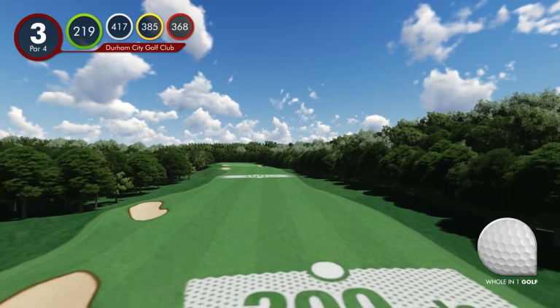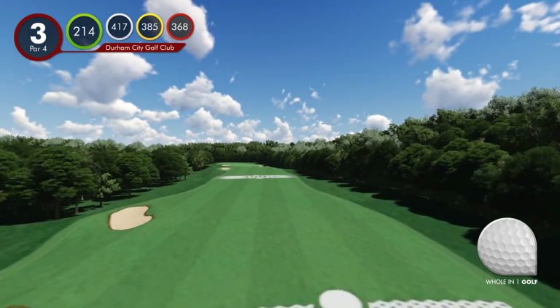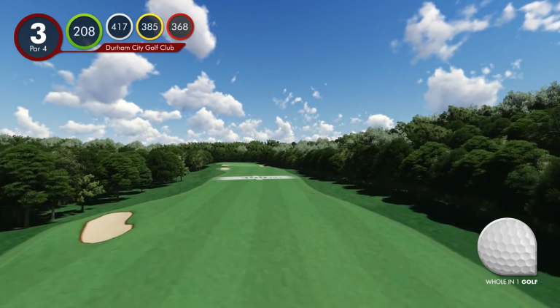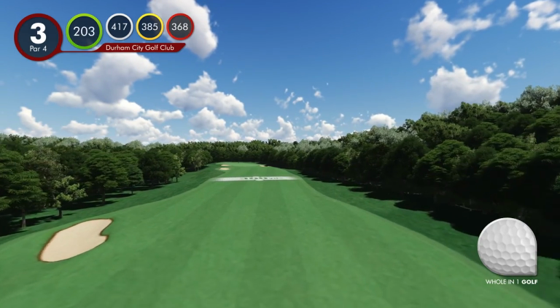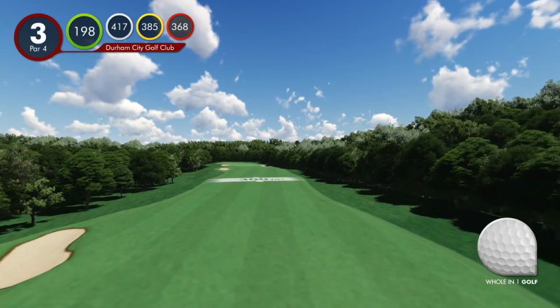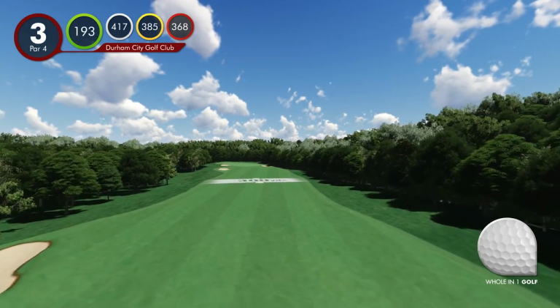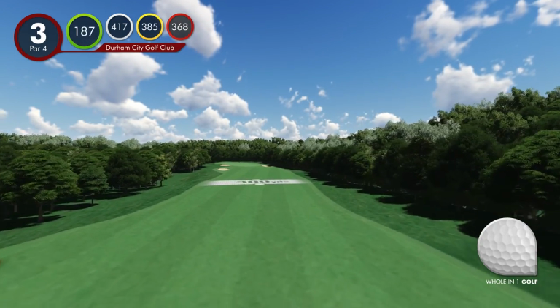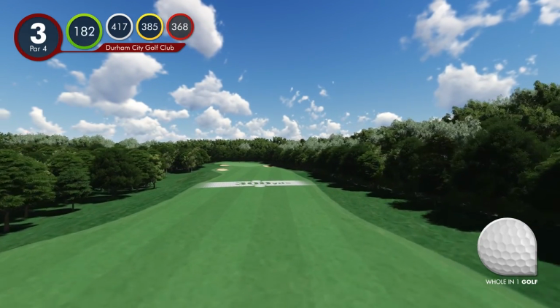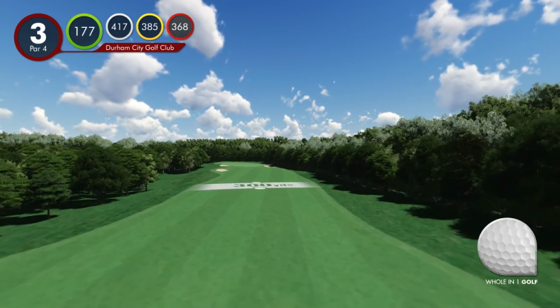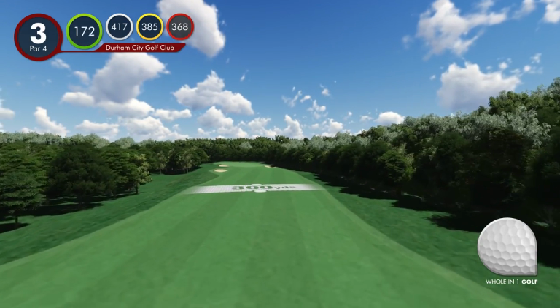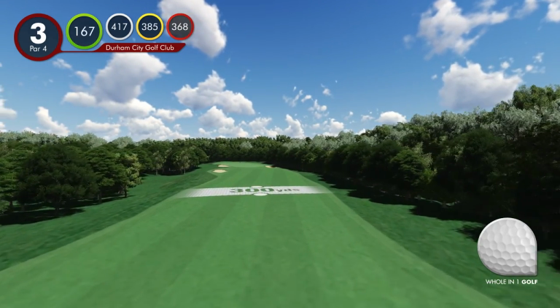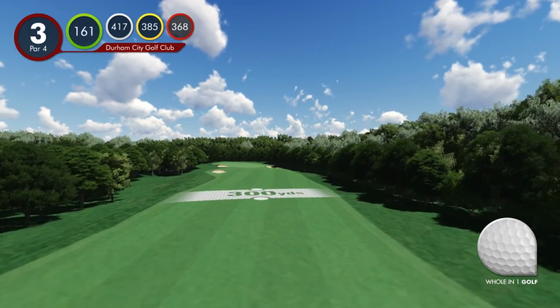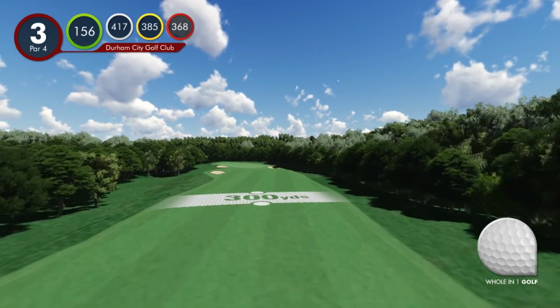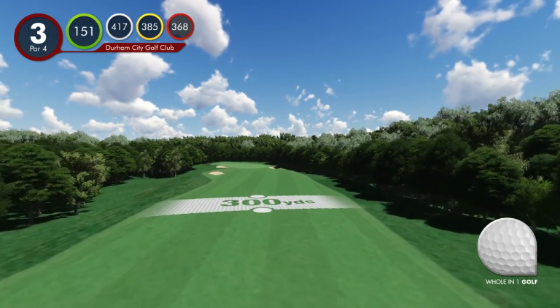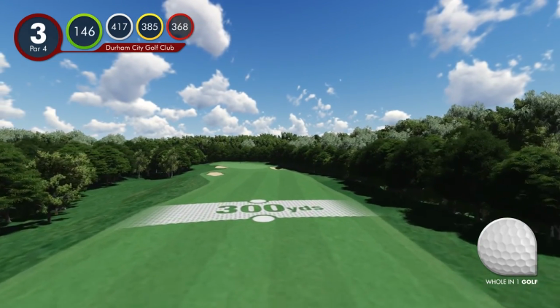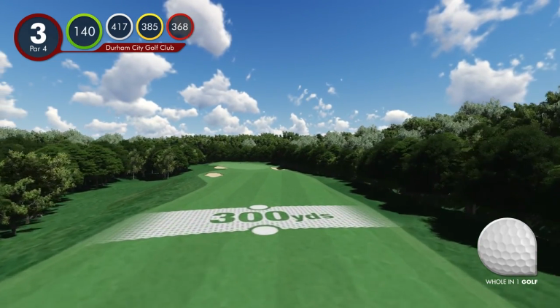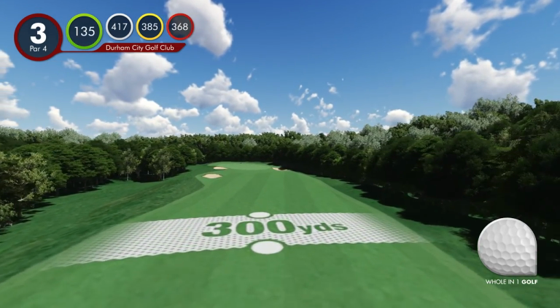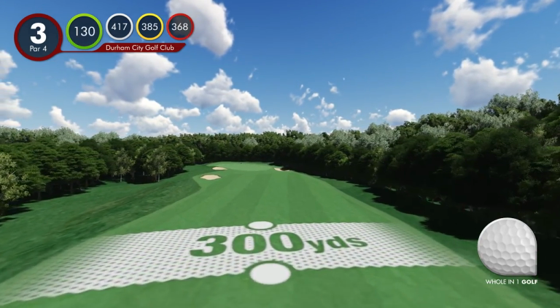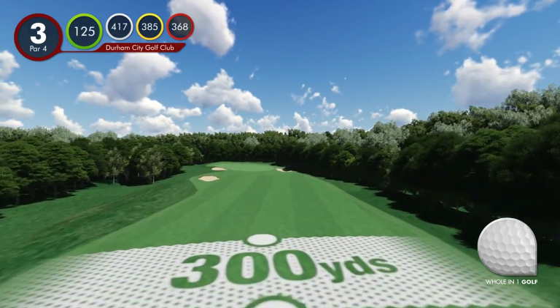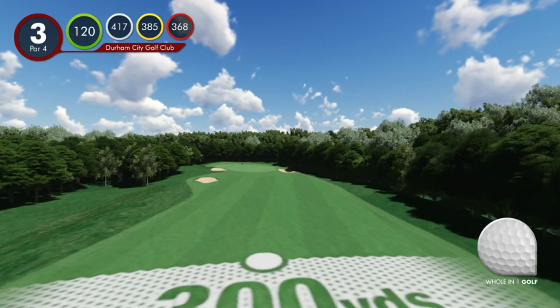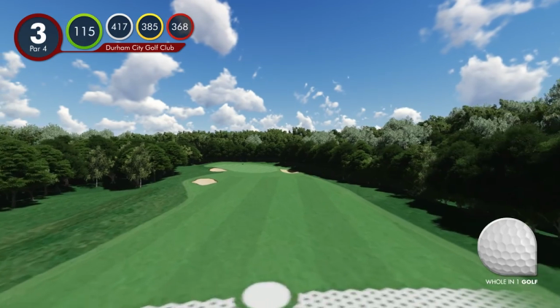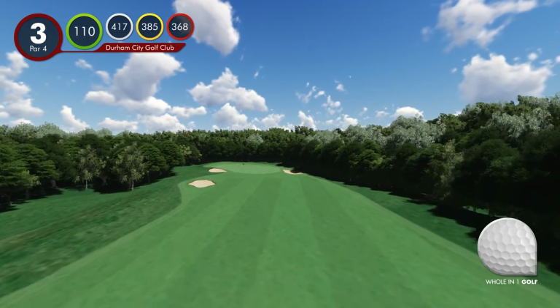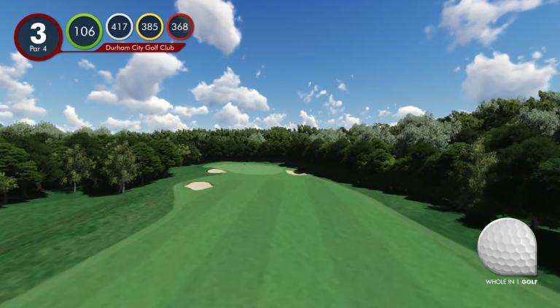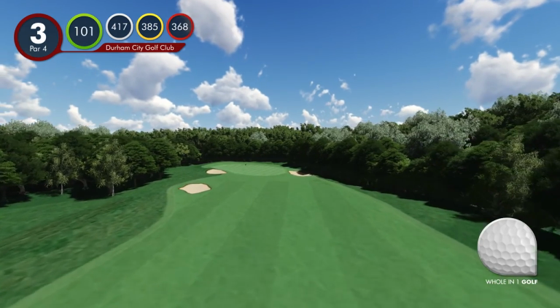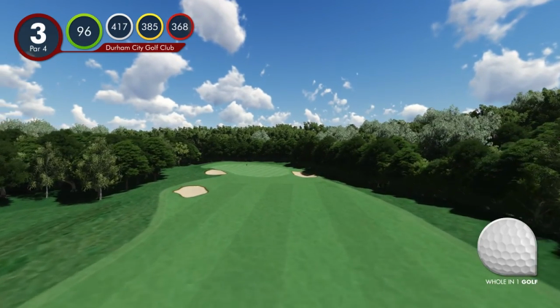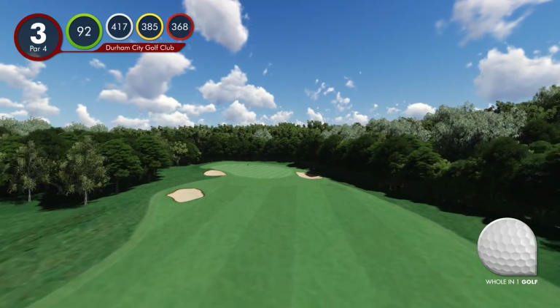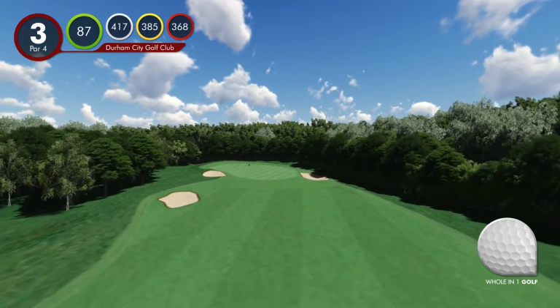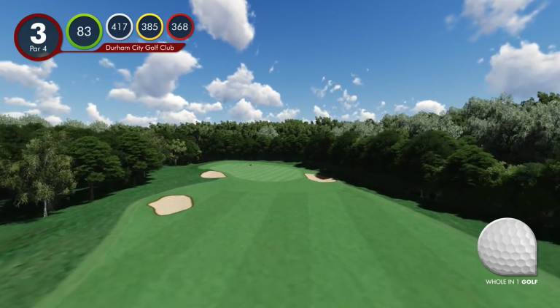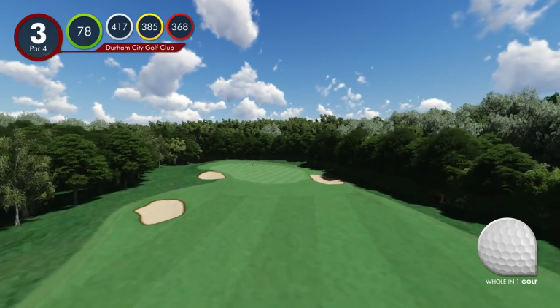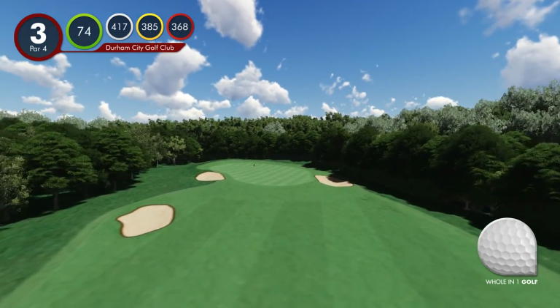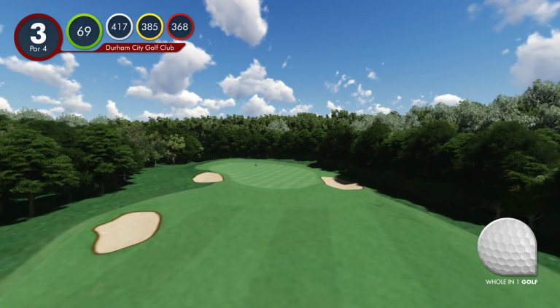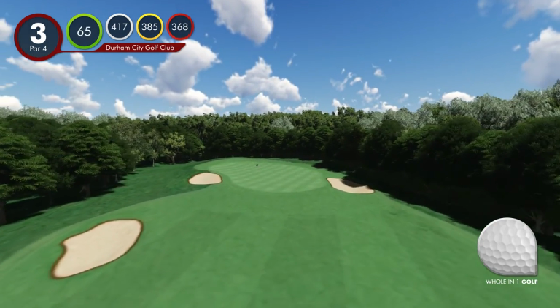The fairway looks very generous from the tee; however, there are bunkers and trees on the left, with the river awaiting any errant left-to-right shots.